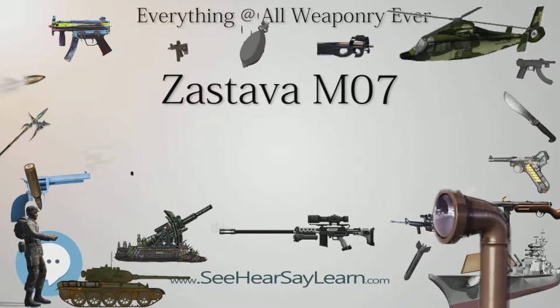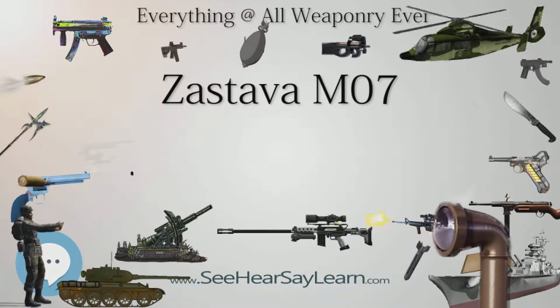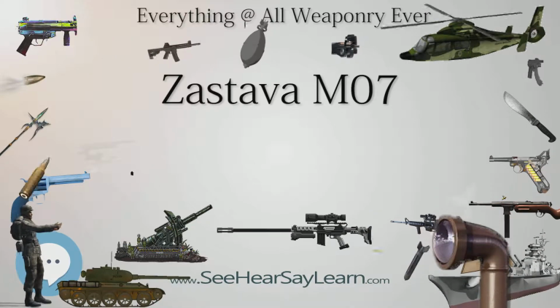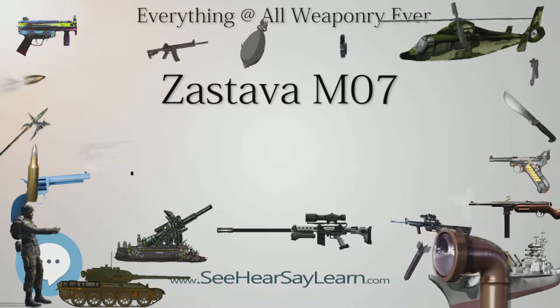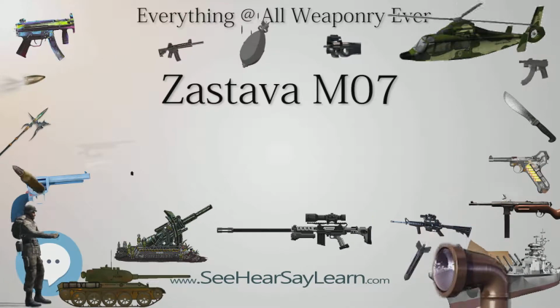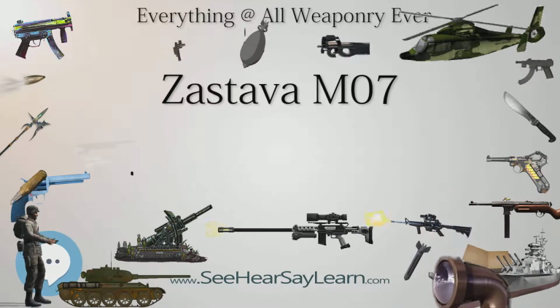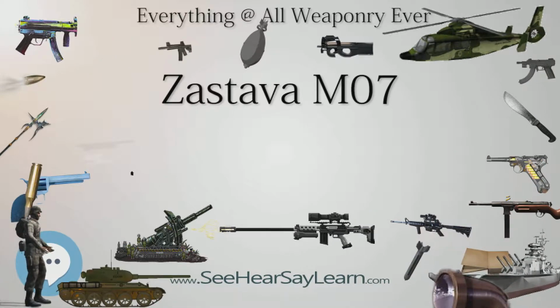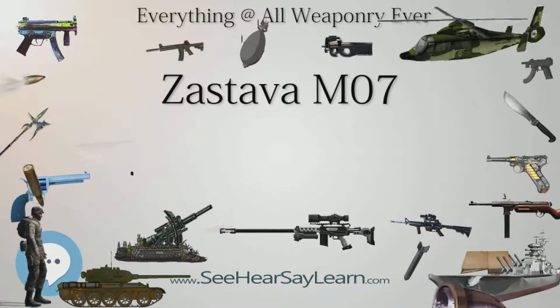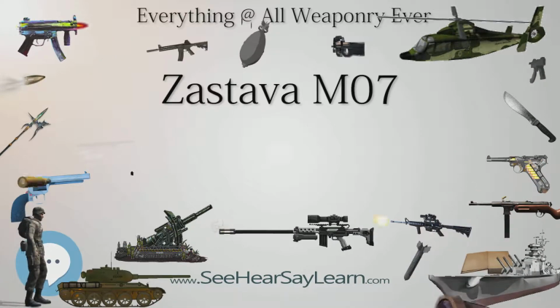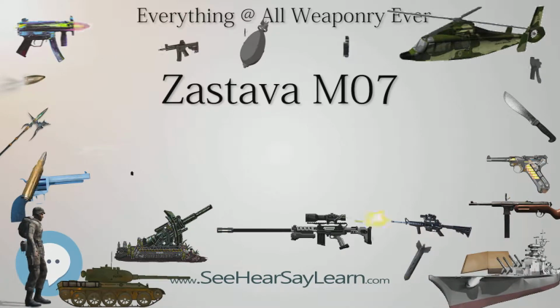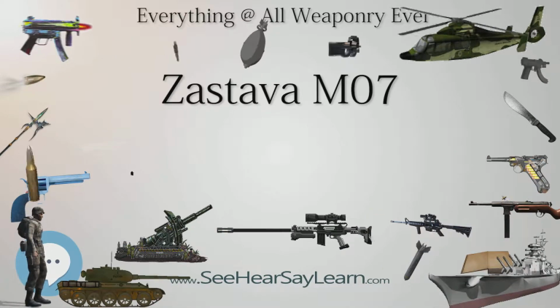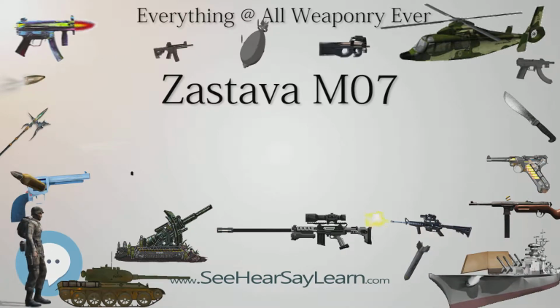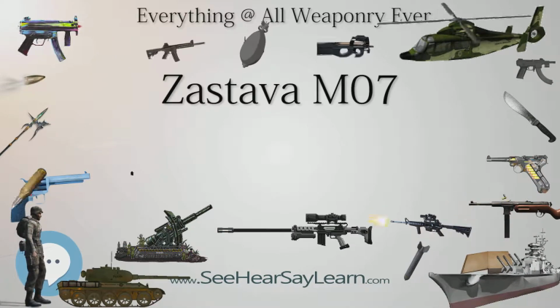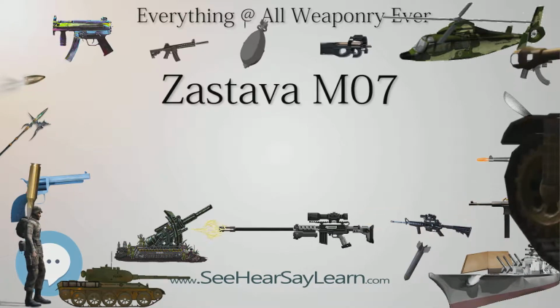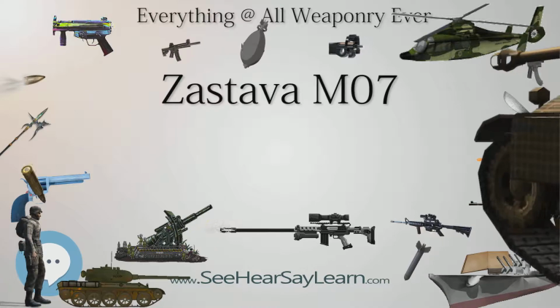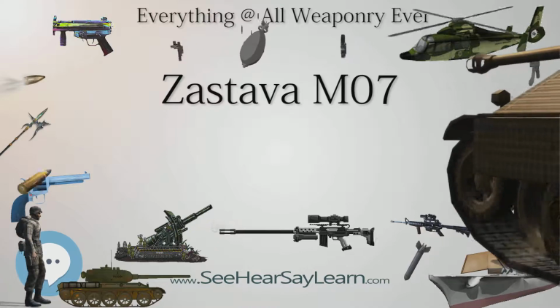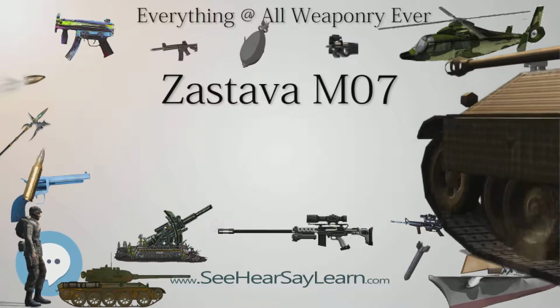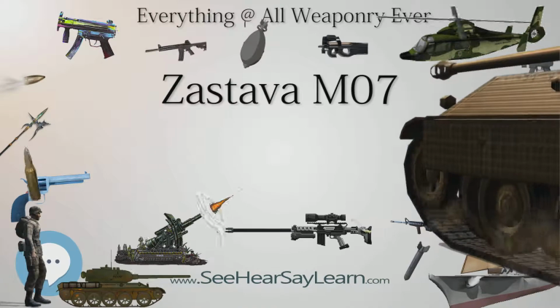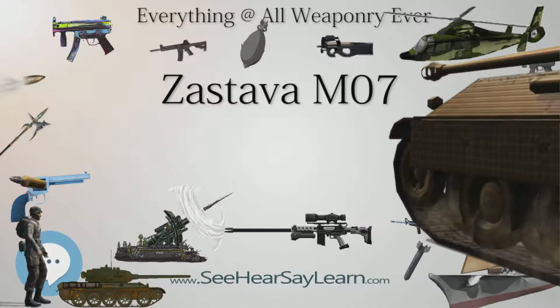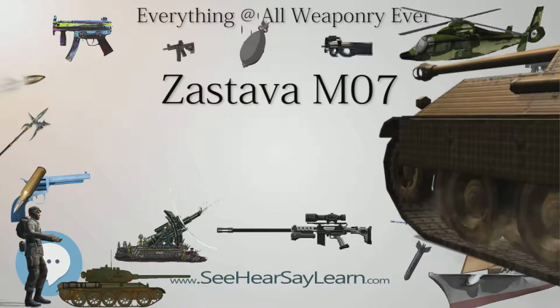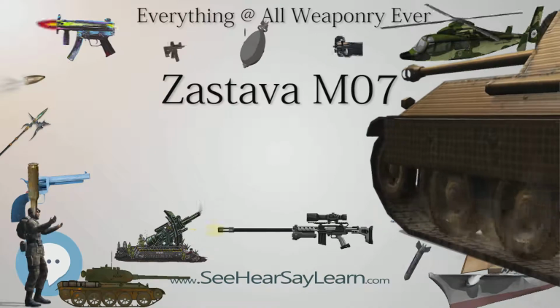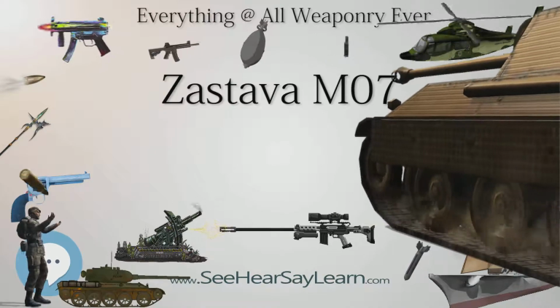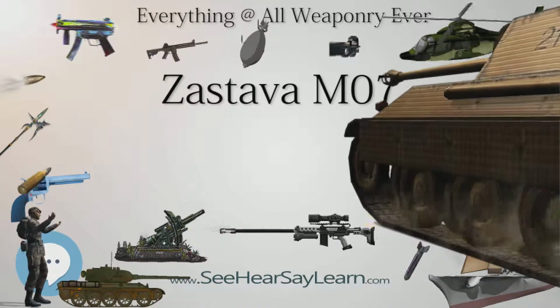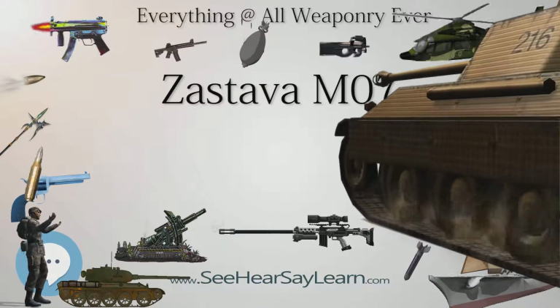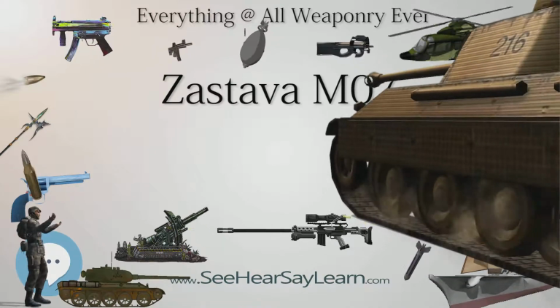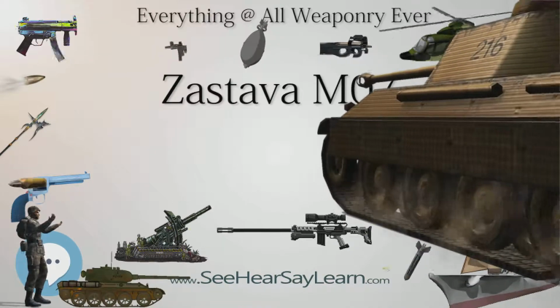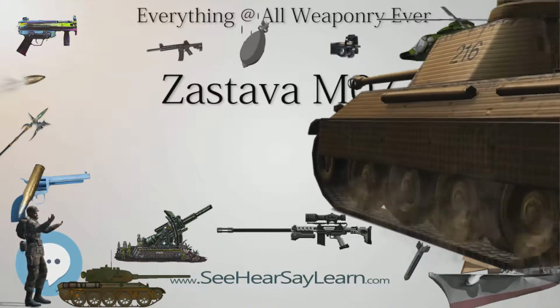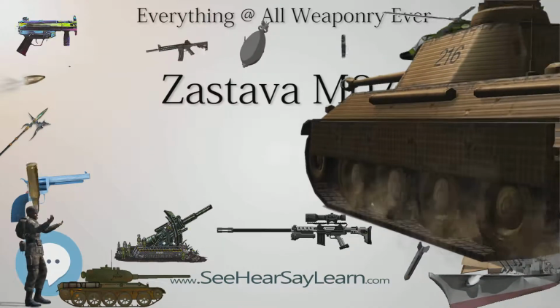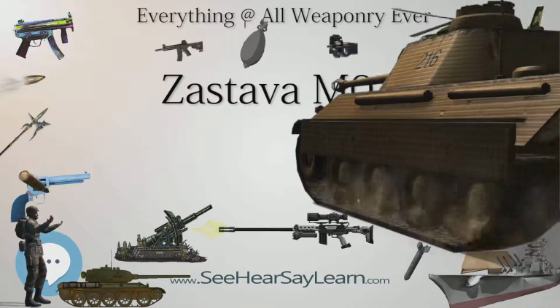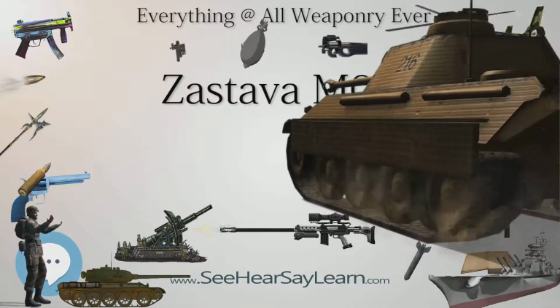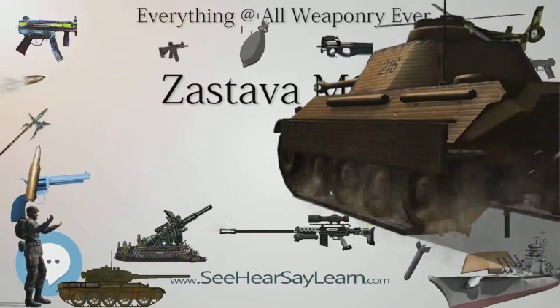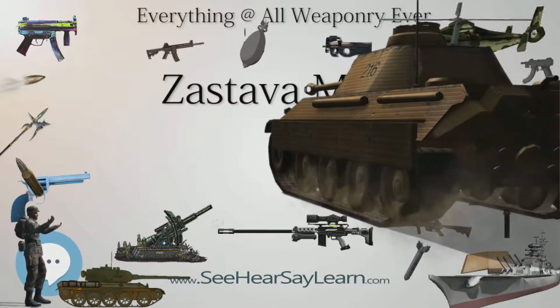Production history: designed in 2006. Manufacturer: Zastava Arms.